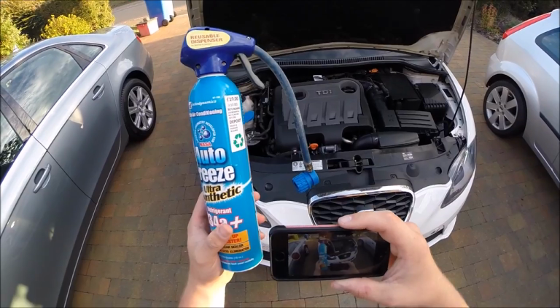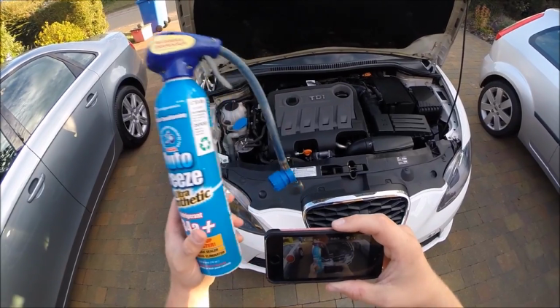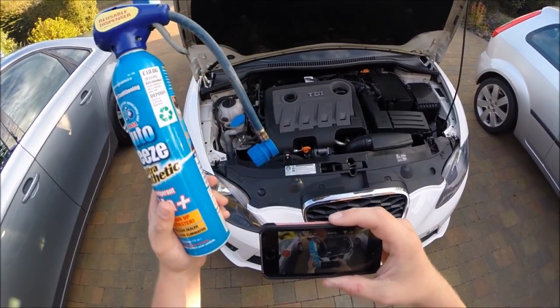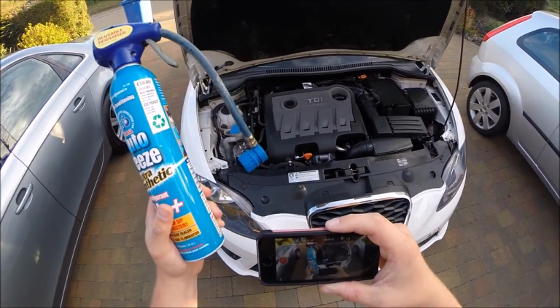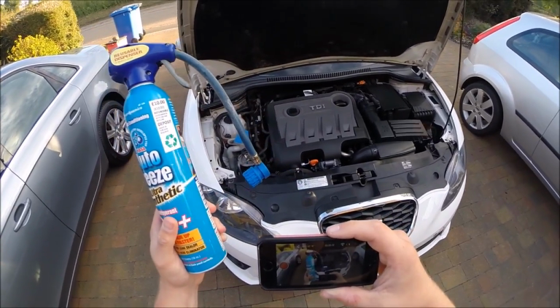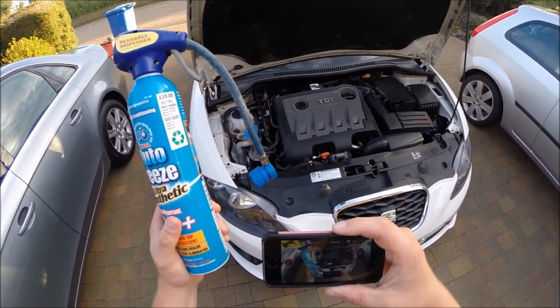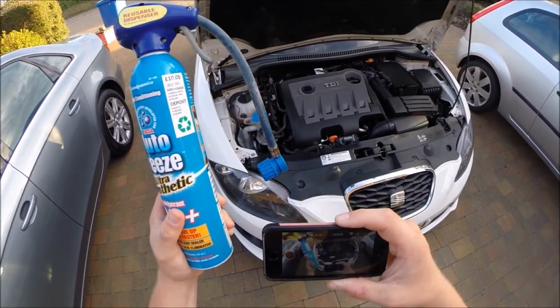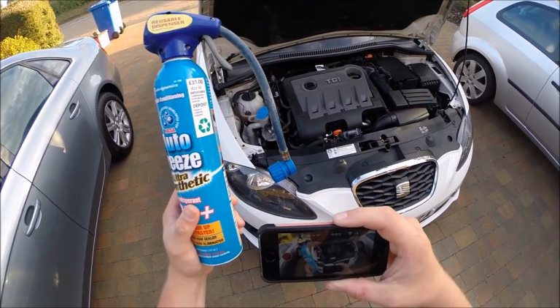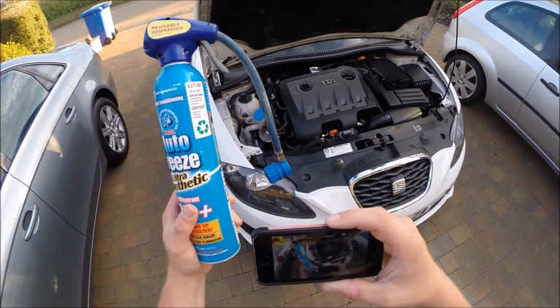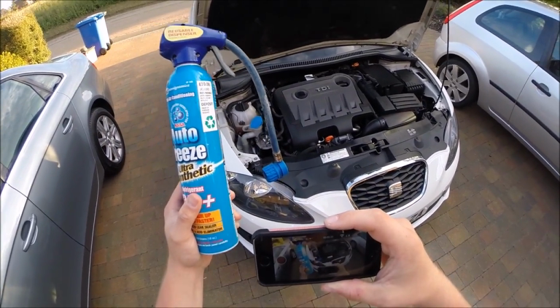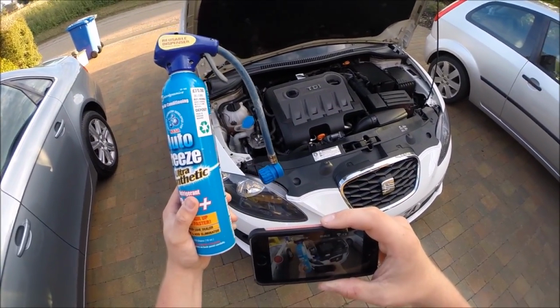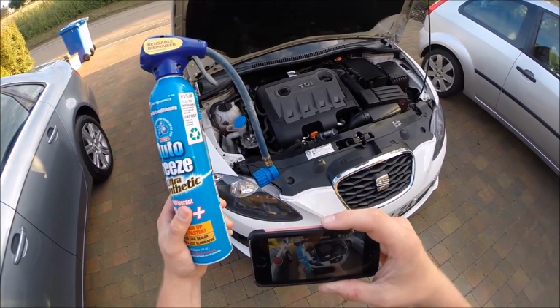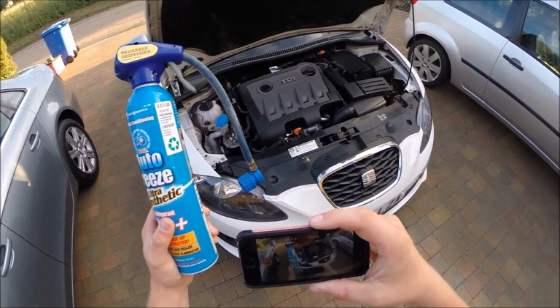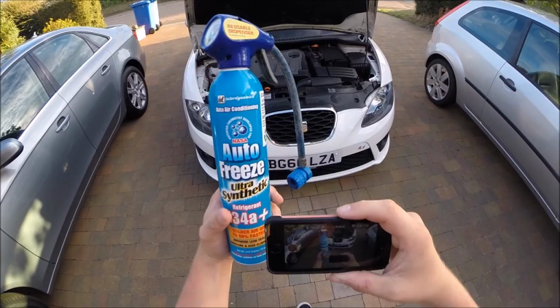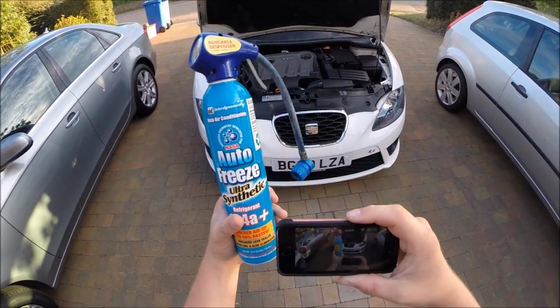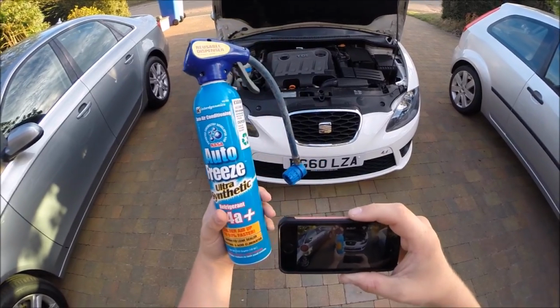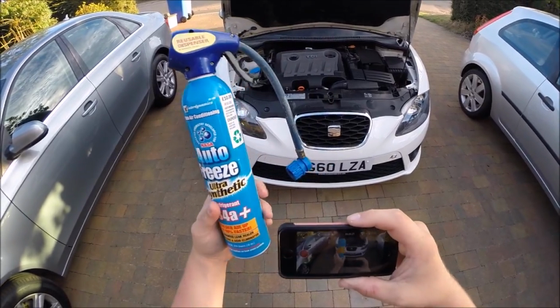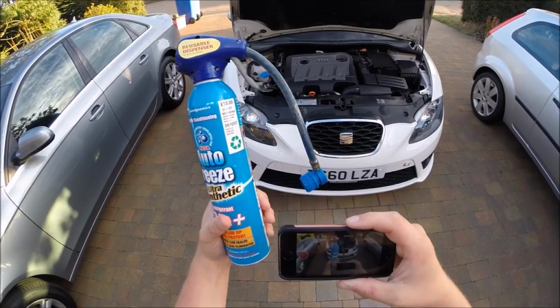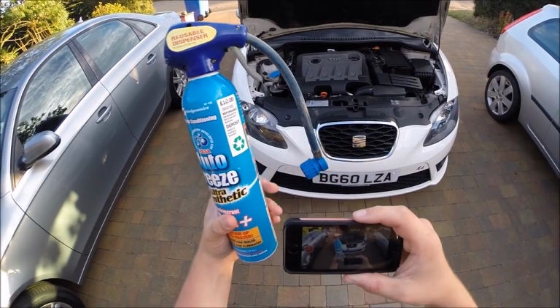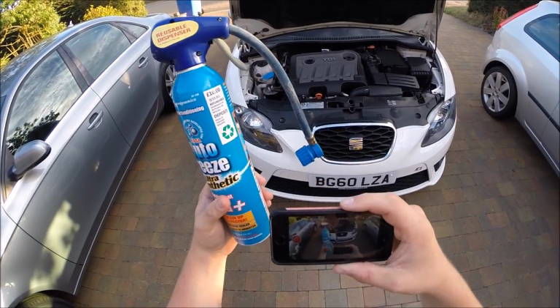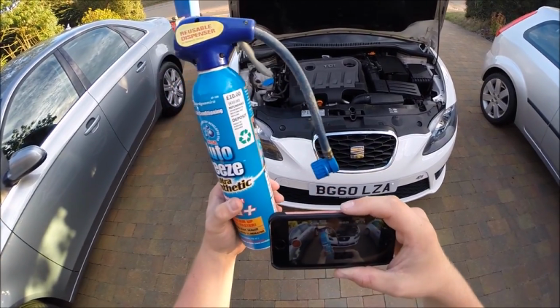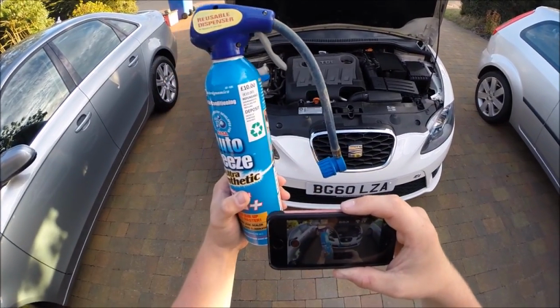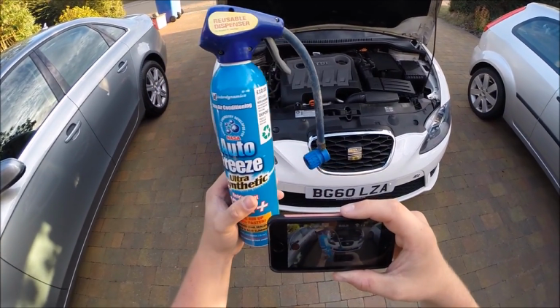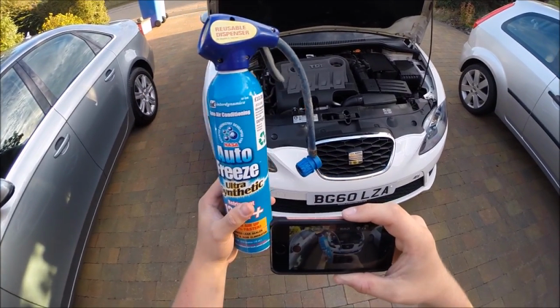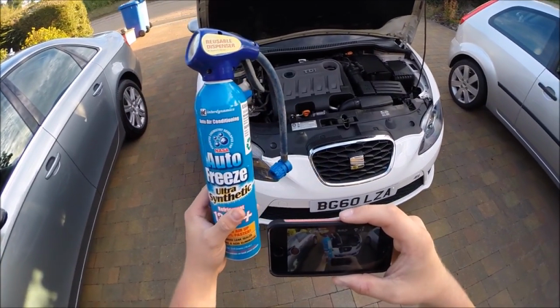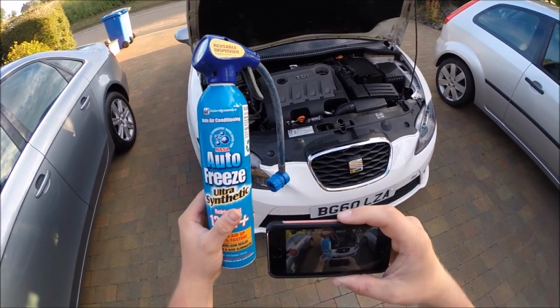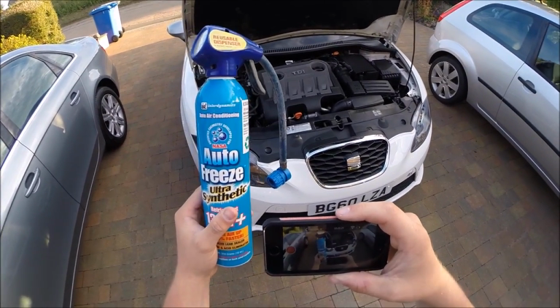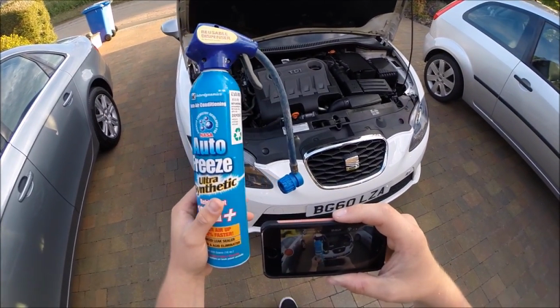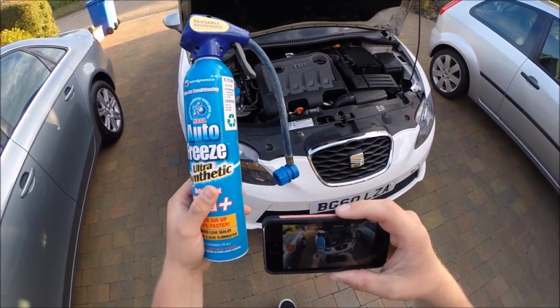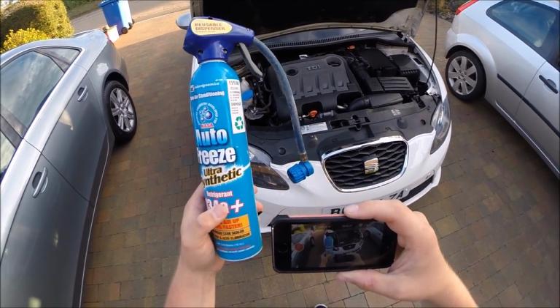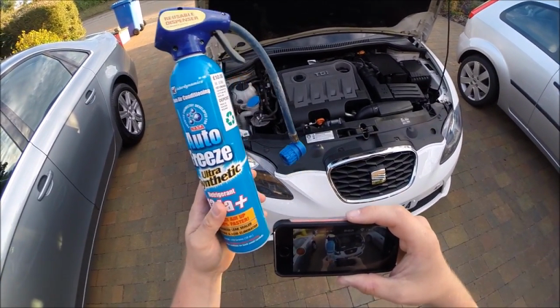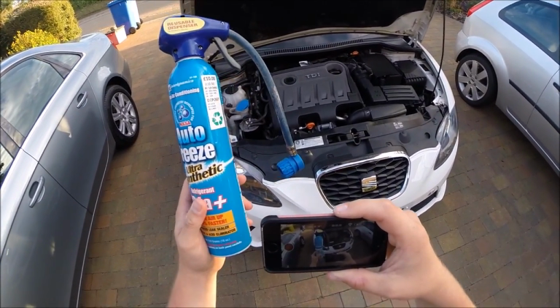First of all, get yourself one of these do-it-yourself kits. What you want to do is put your engine on, let it run for a few minutes as instructed on the bottle. Put your air conditioning on full blast, cold in the cabin. Let the compressor work hard and get itself up to pressure.